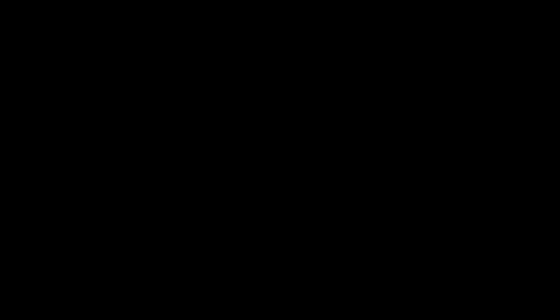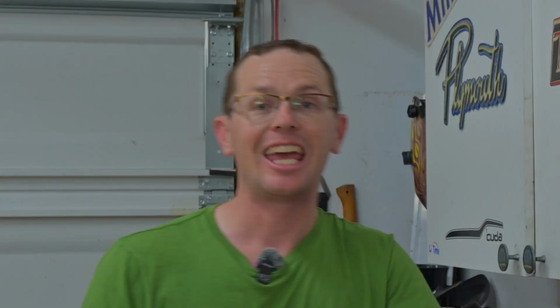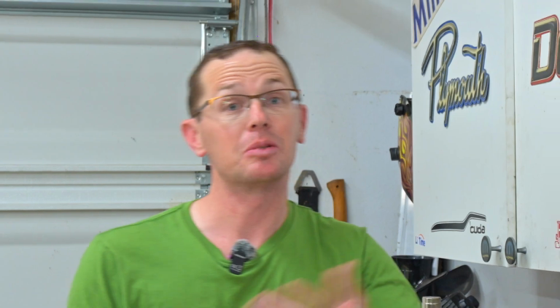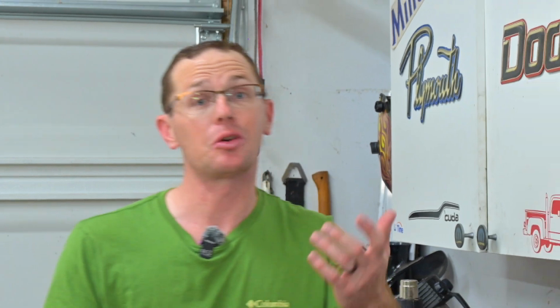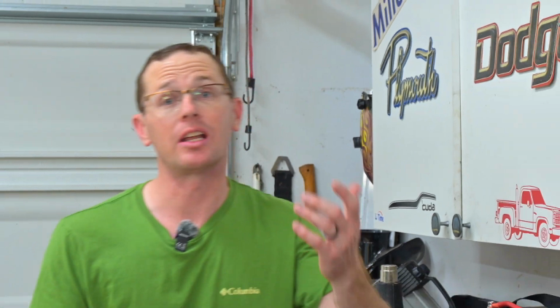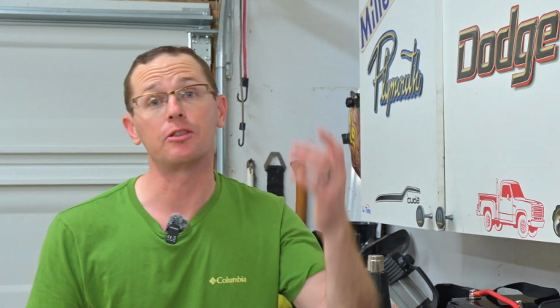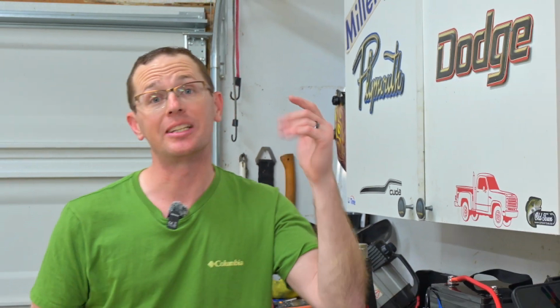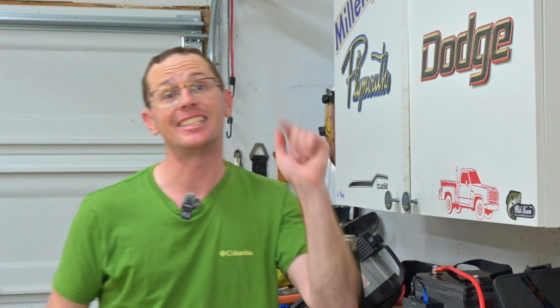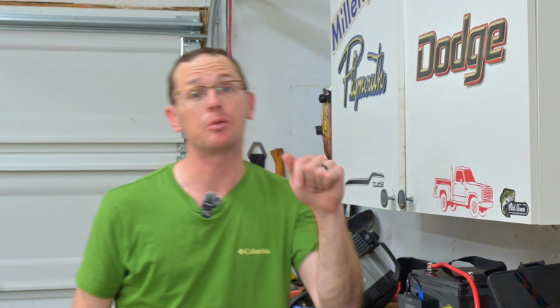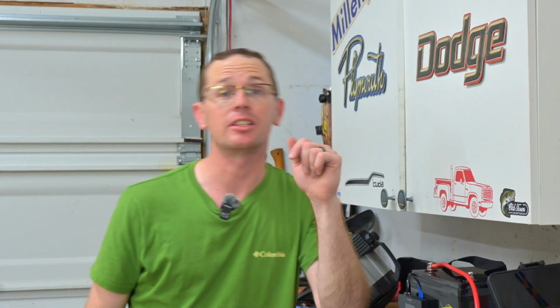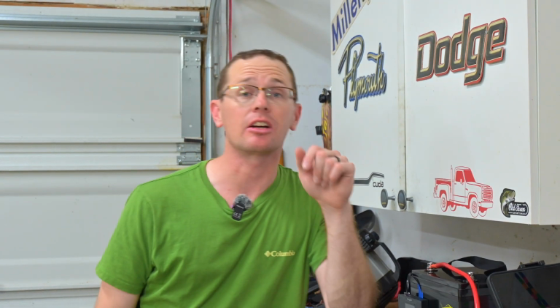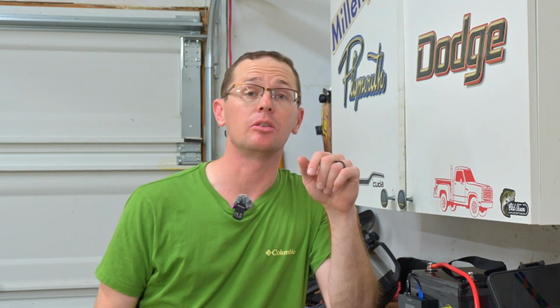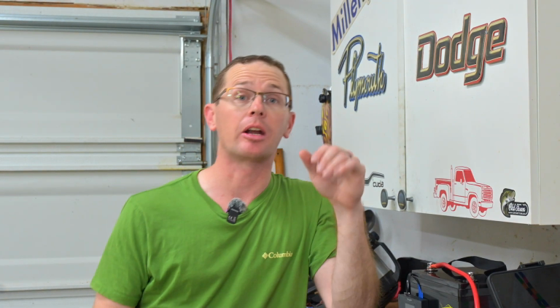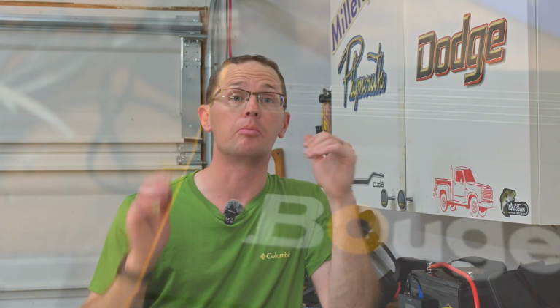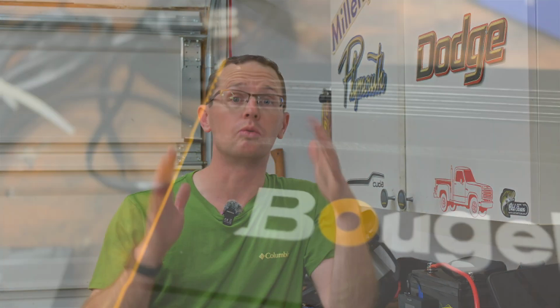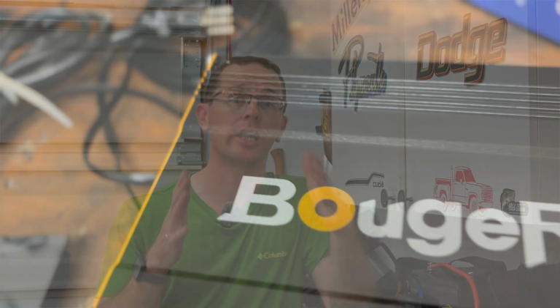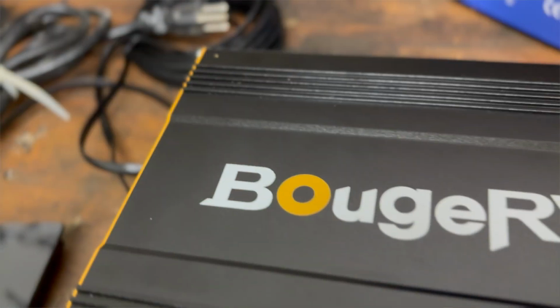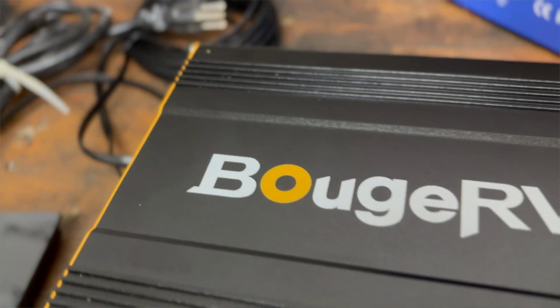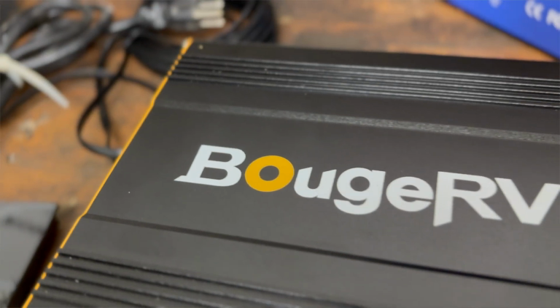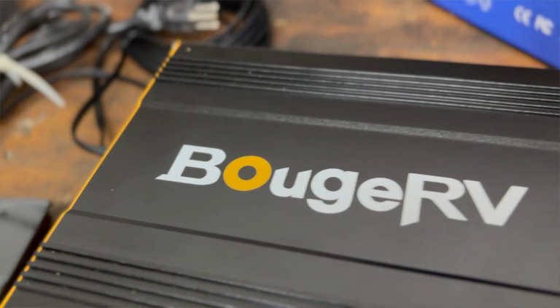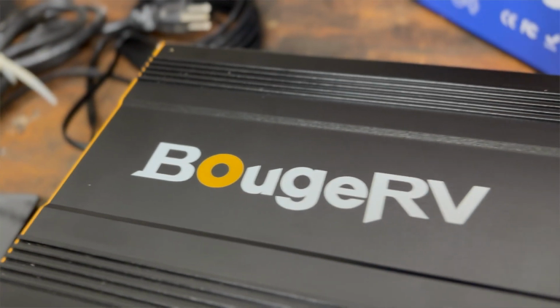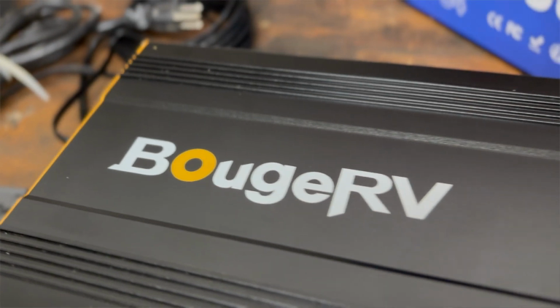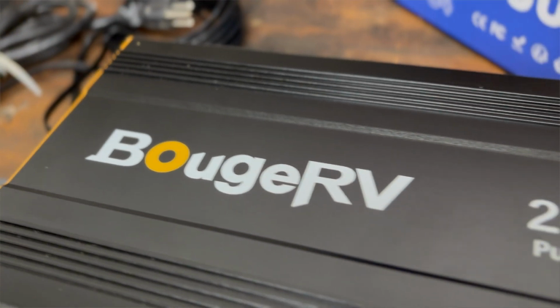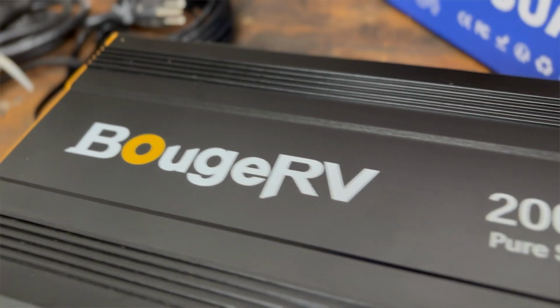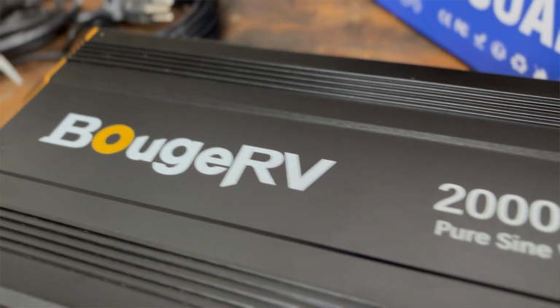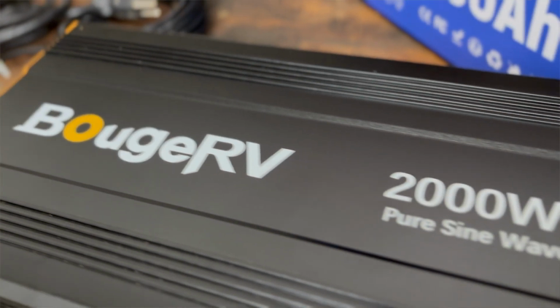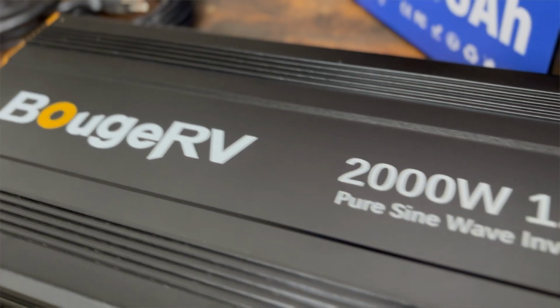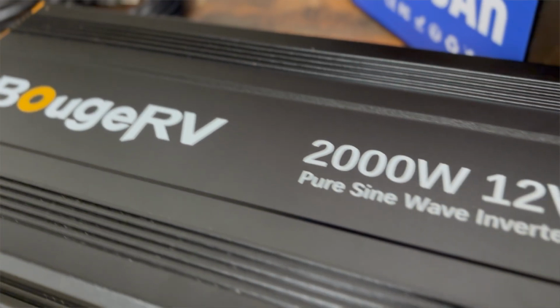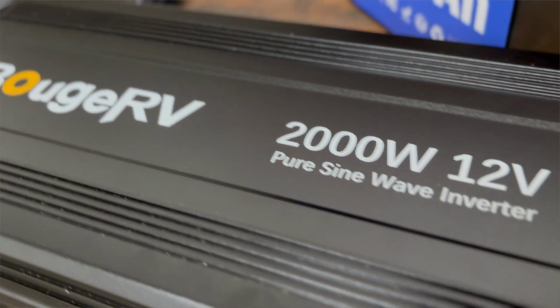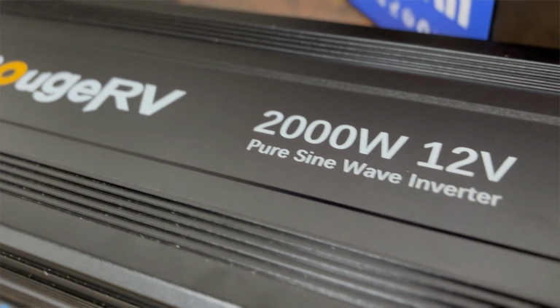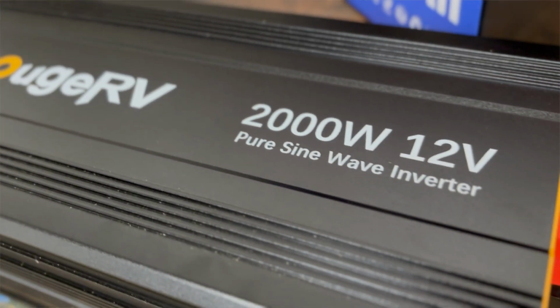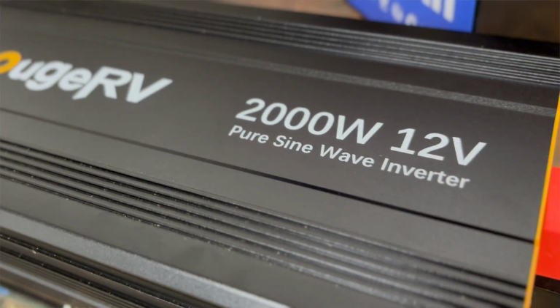Hey, what's going on everybody? Today we're going to talk to you about a brand new piece of equipment that we picked up for our battery testing.